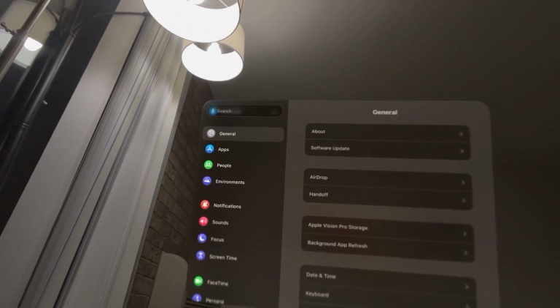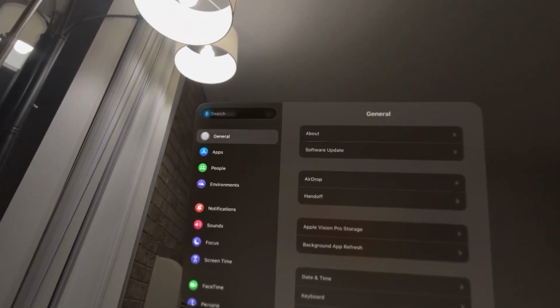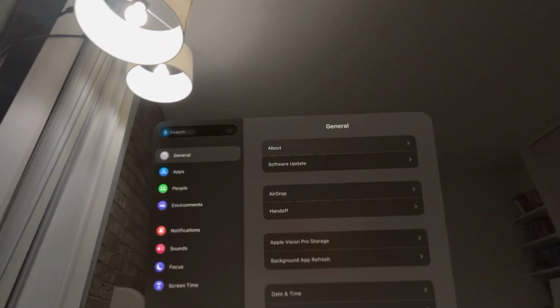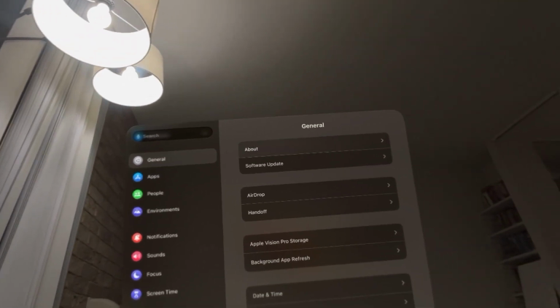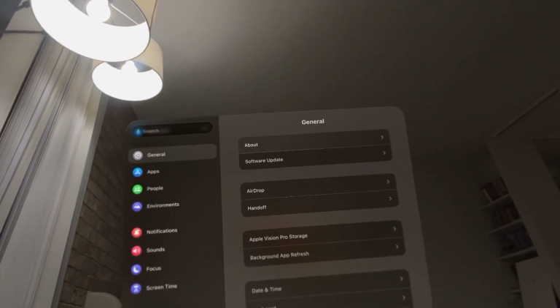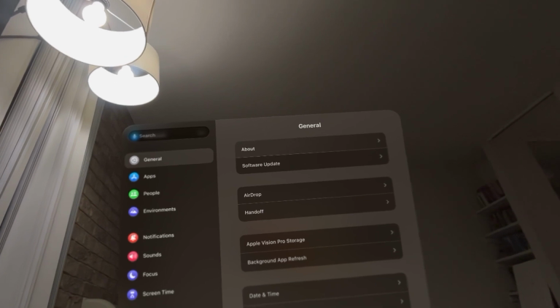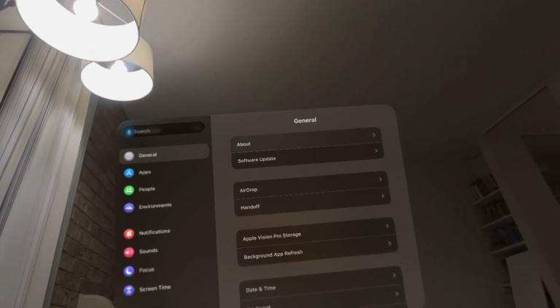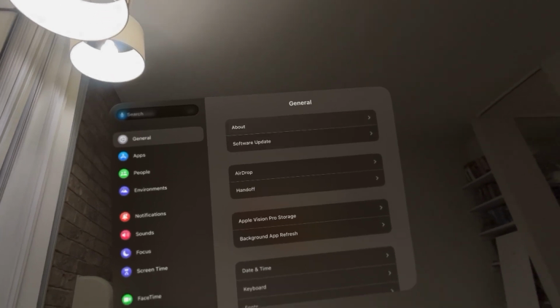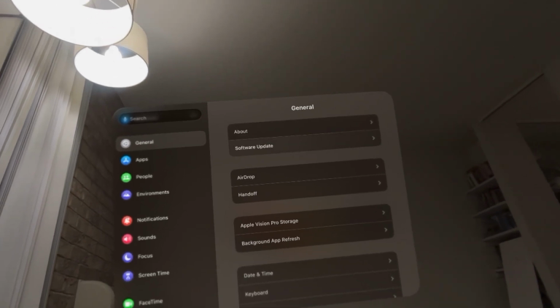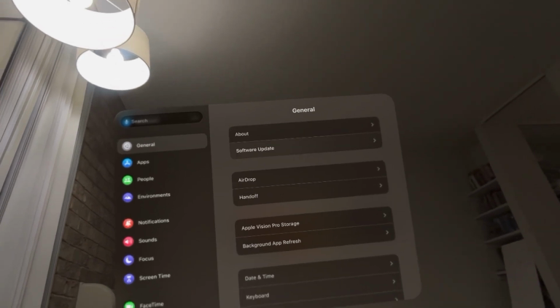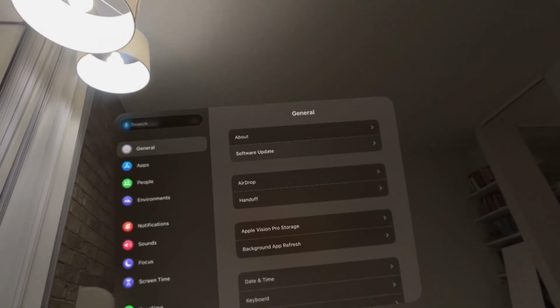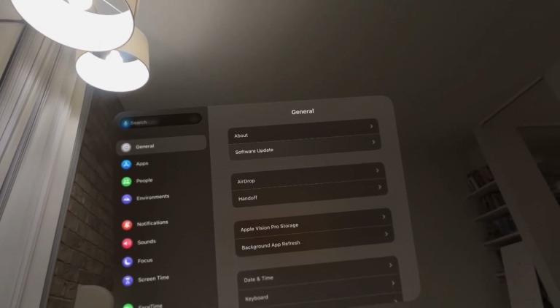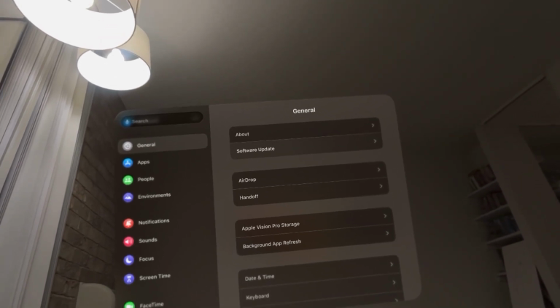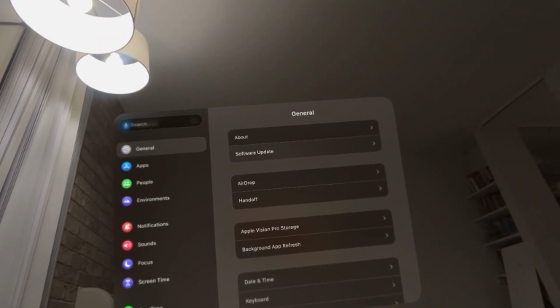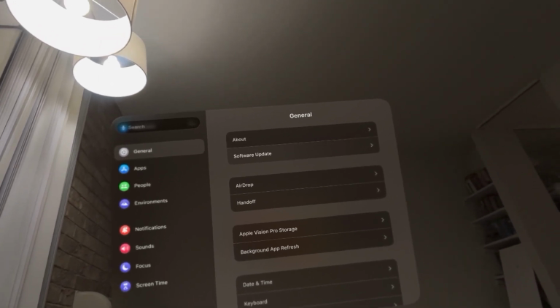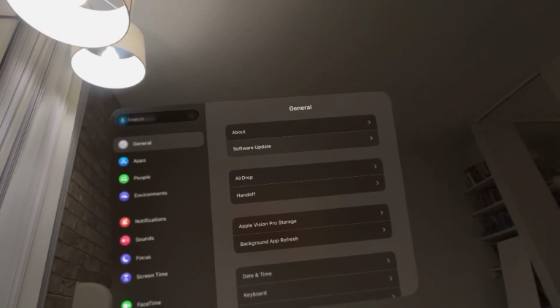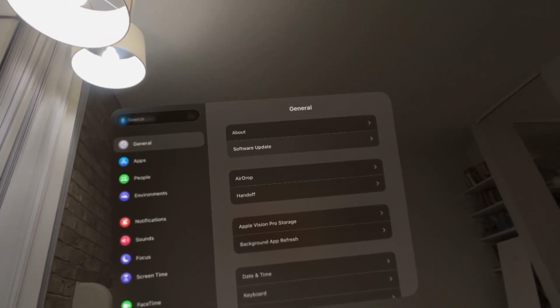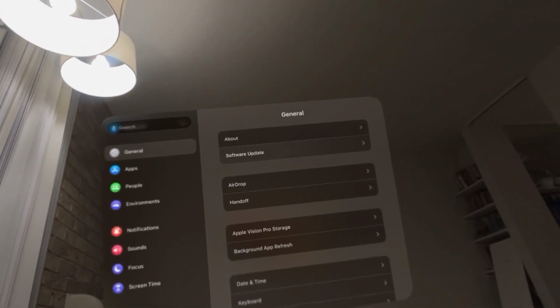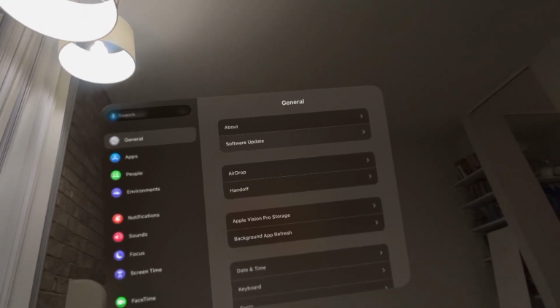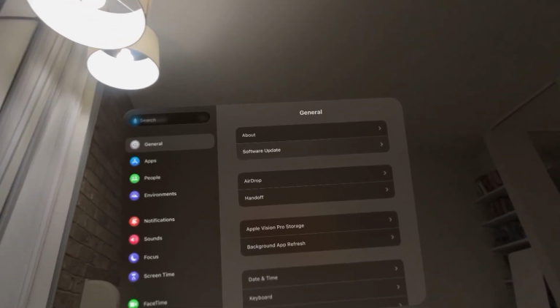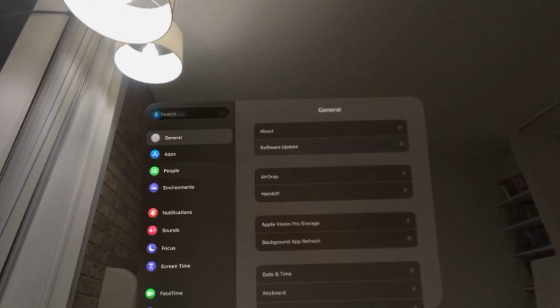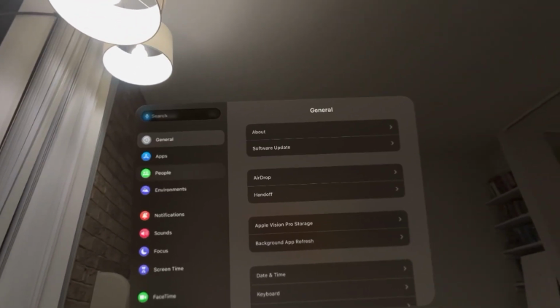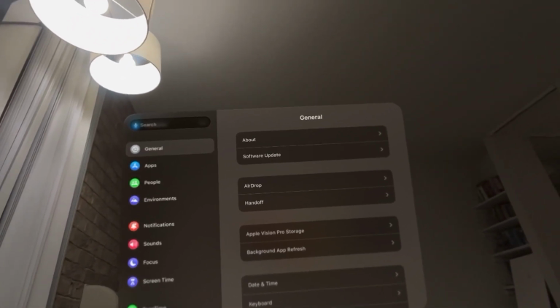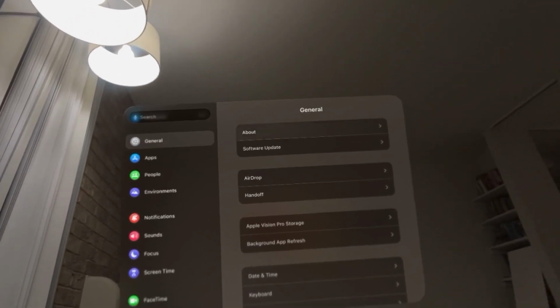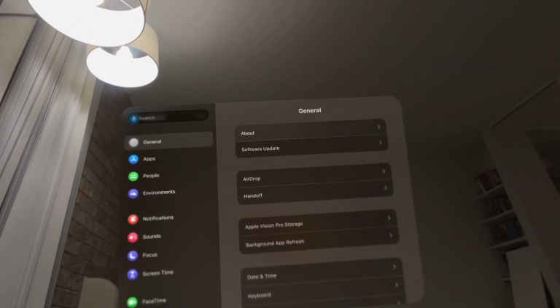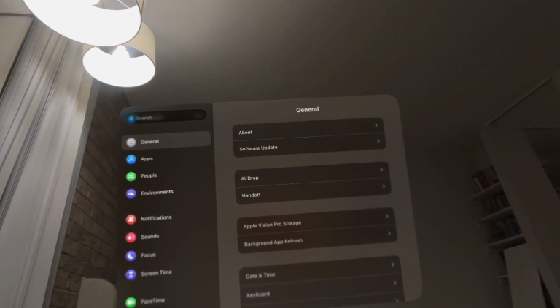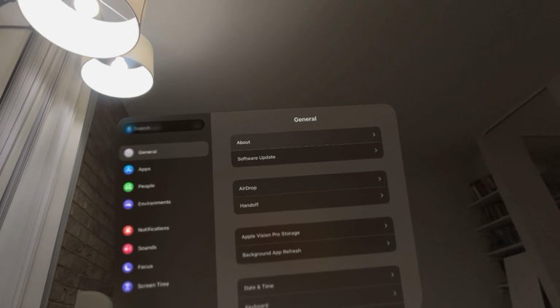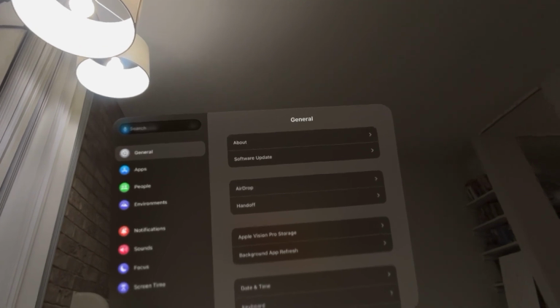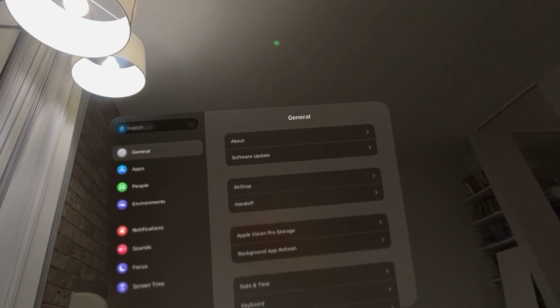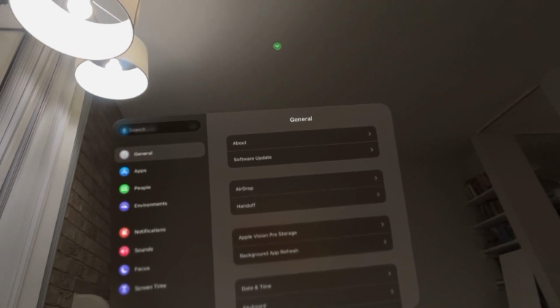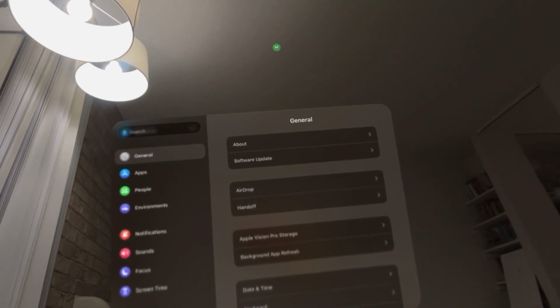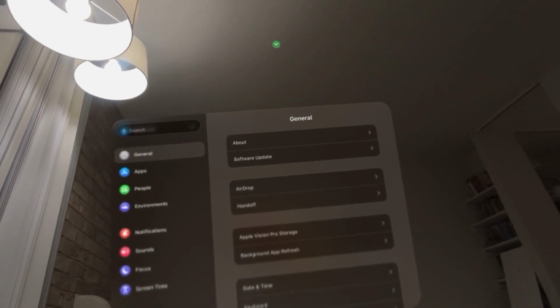You can do this by going to Settings, then General, then About. It's about the fifth item down and it's going to say your serial number. That shows what it is for your device under the About section — that's how you view it.